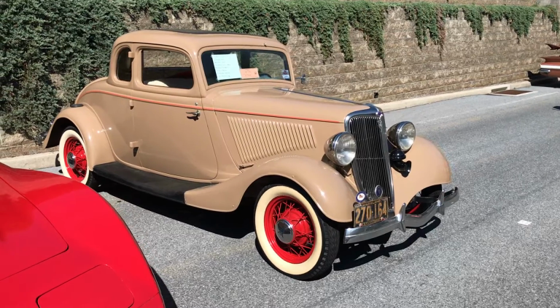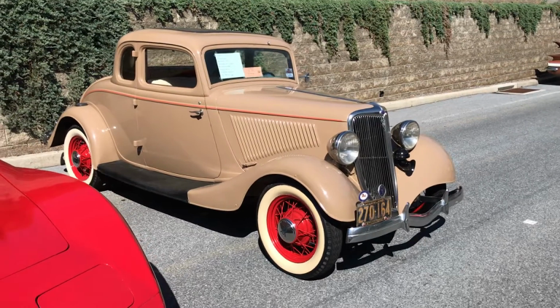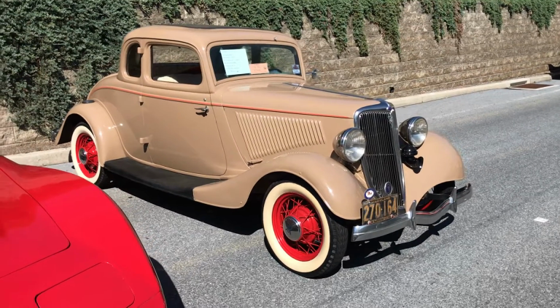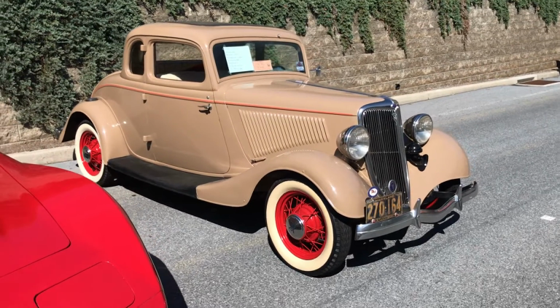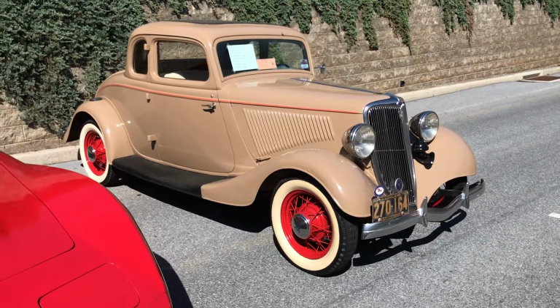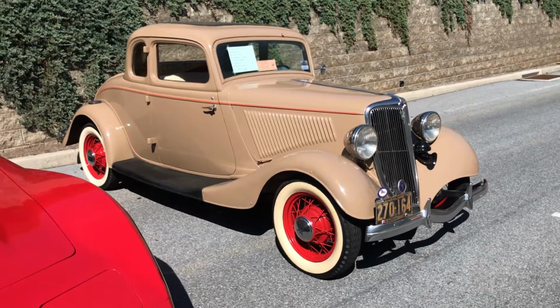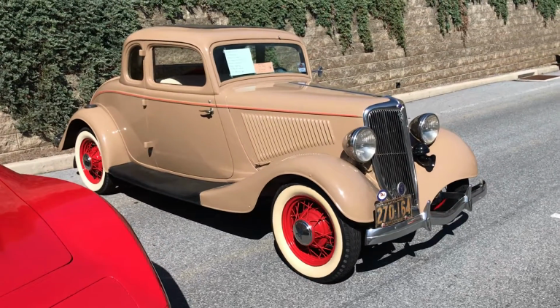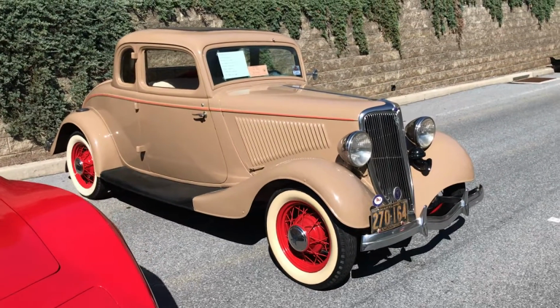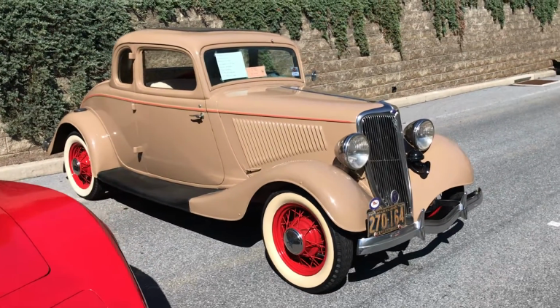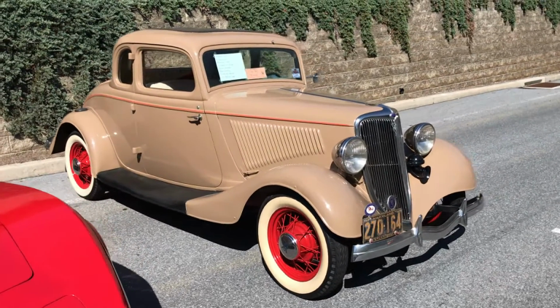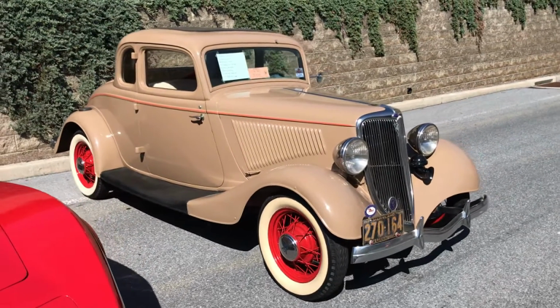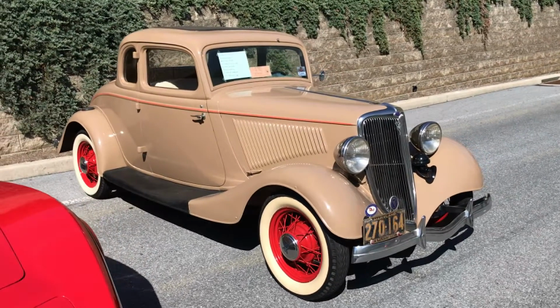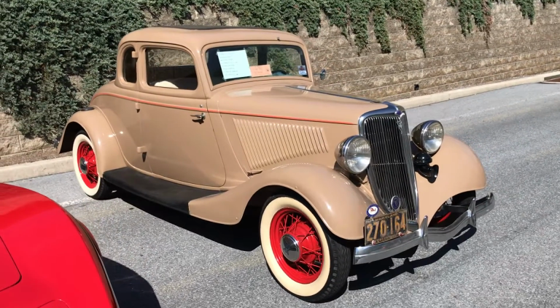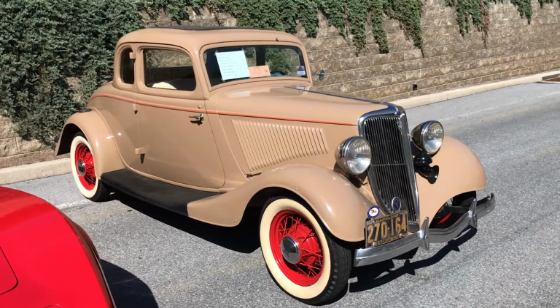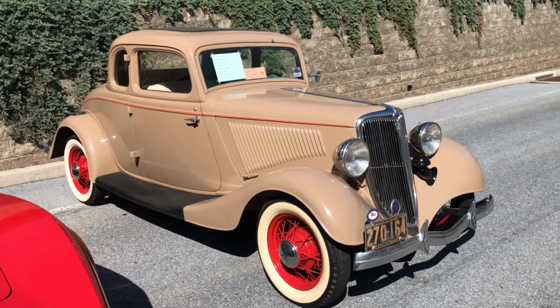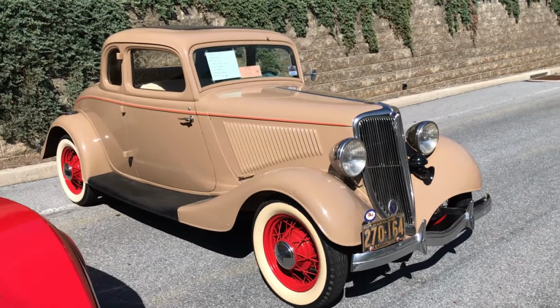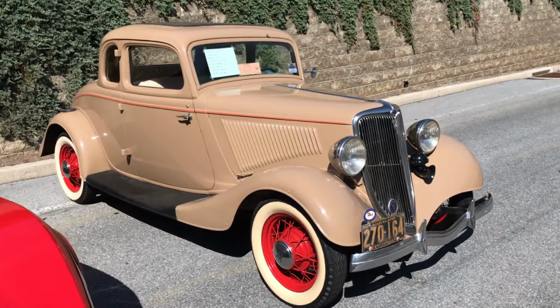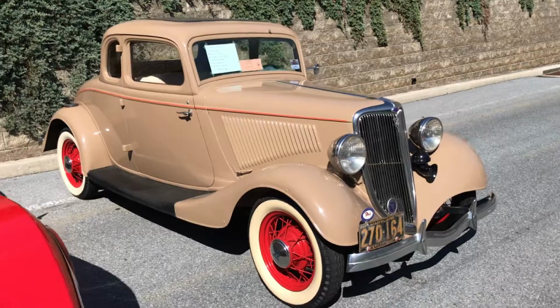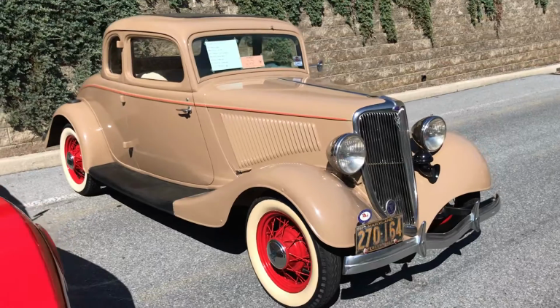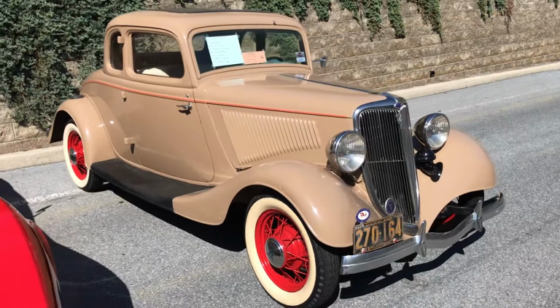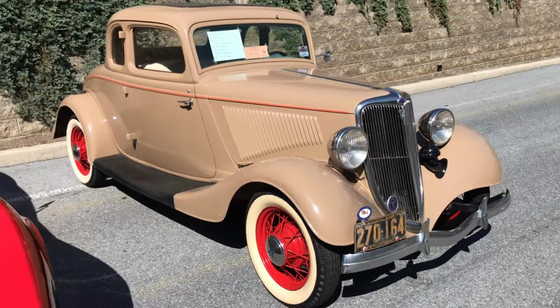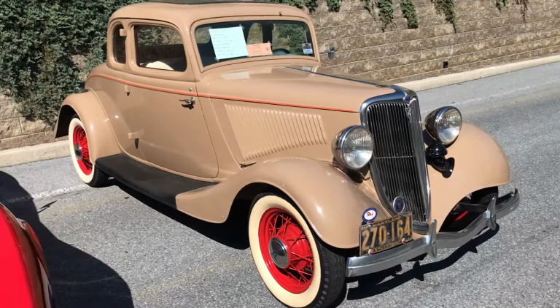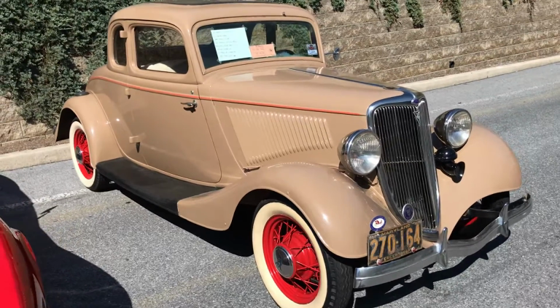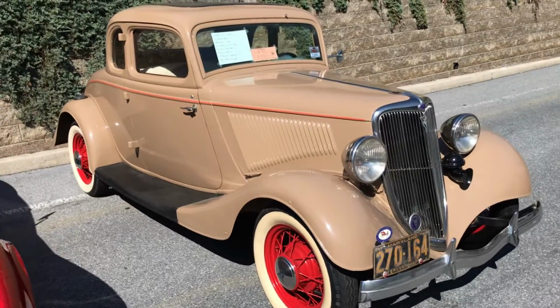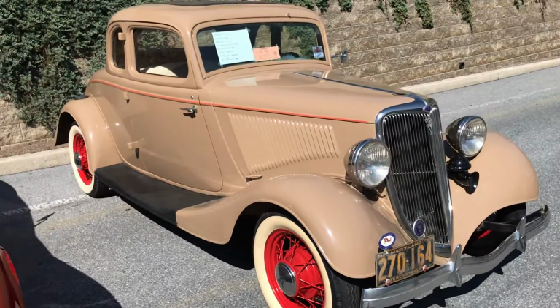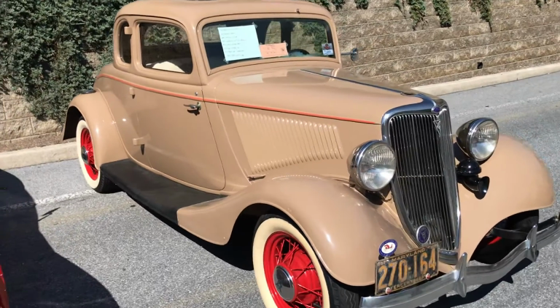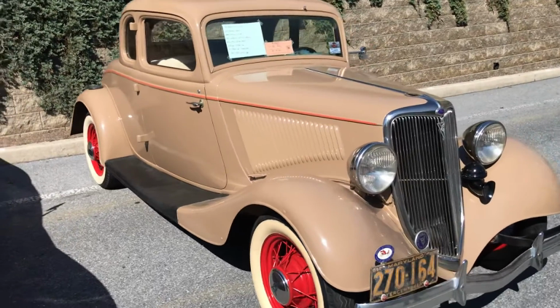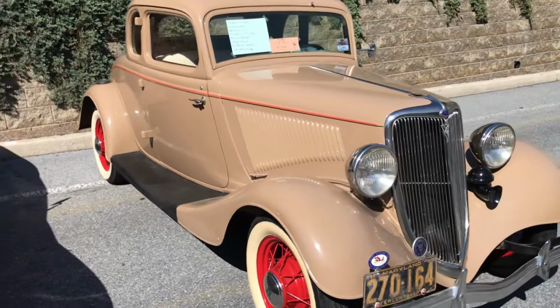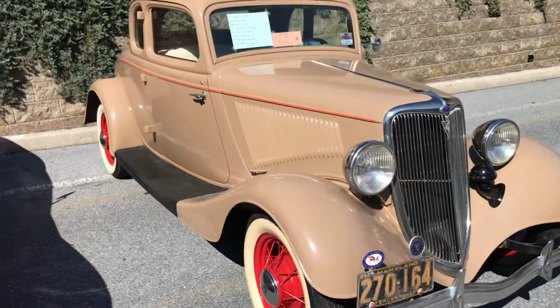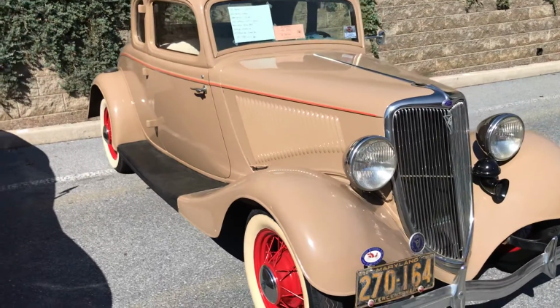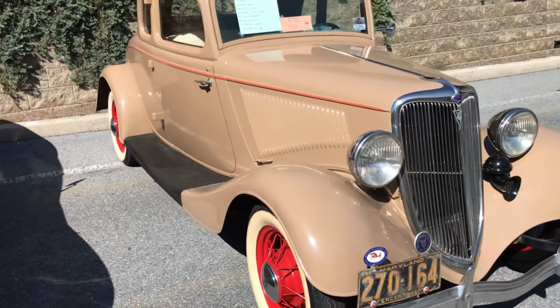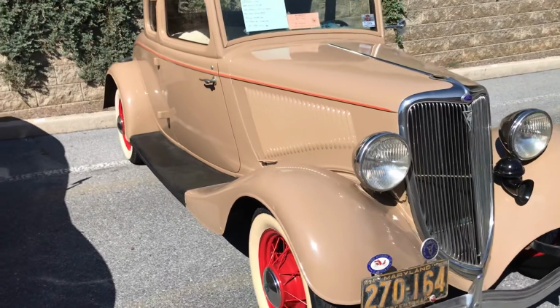Welcome to the Hillbilly Hoarder. This weekend we're up in Hershey, Pennsylvania. We're going to walk you around this little '34 Ford 5-window coupe.